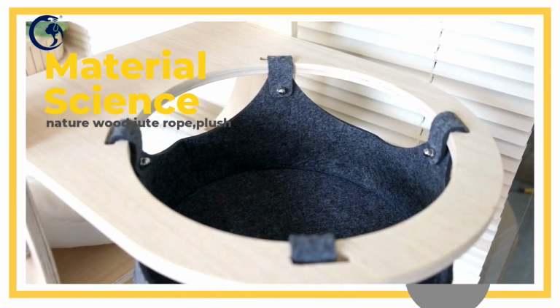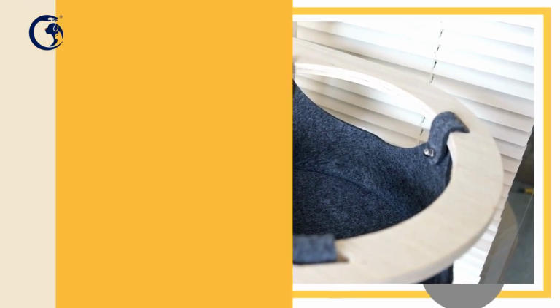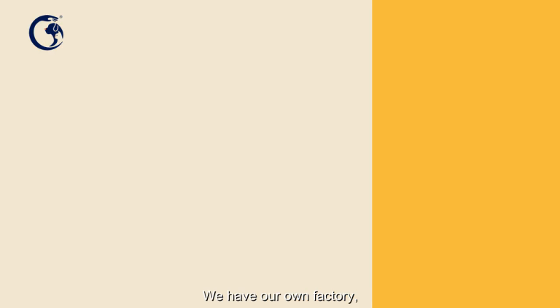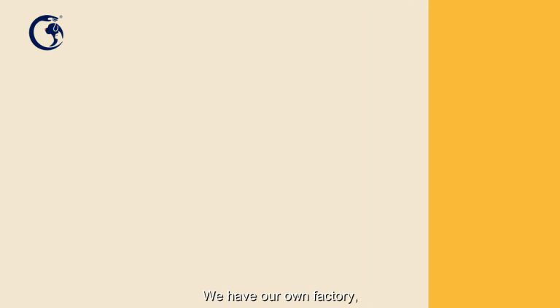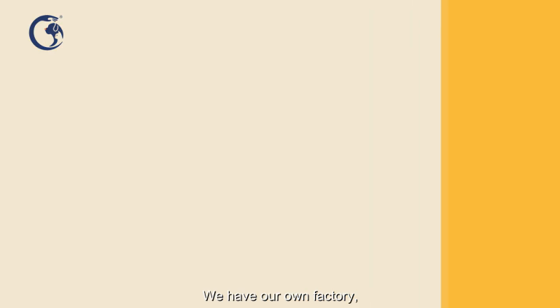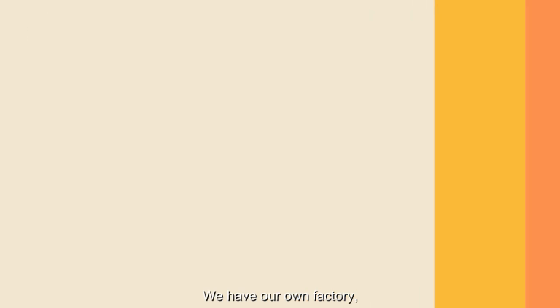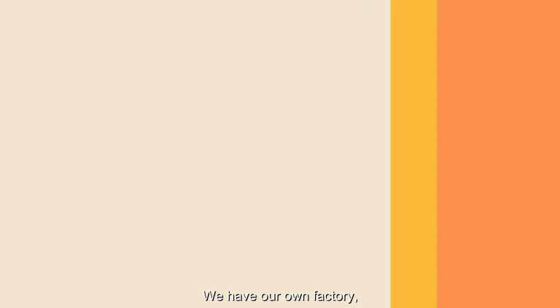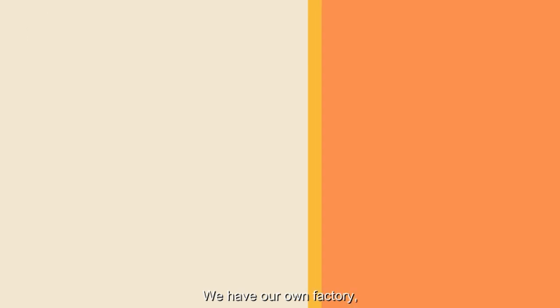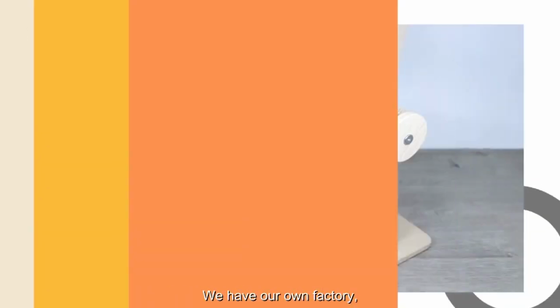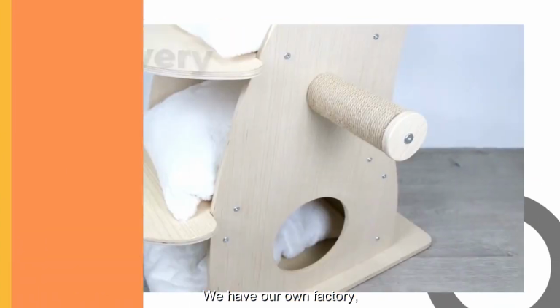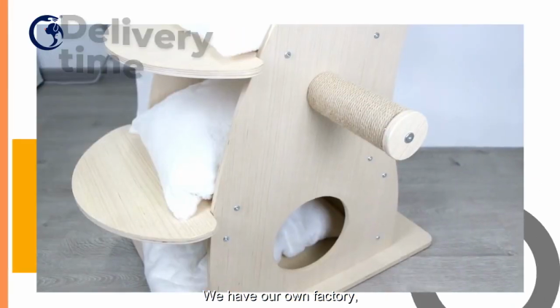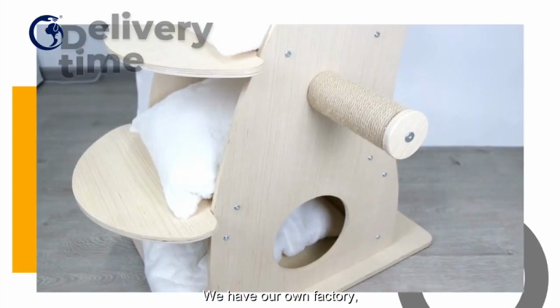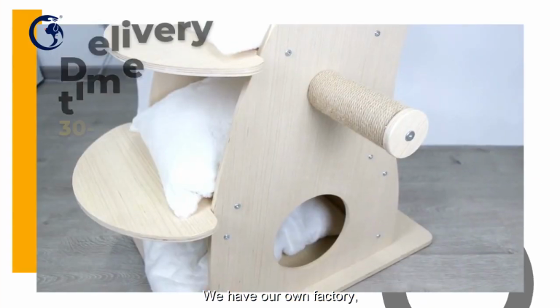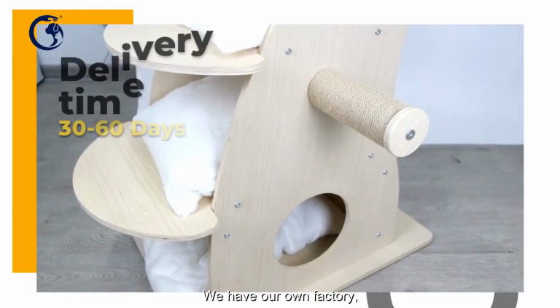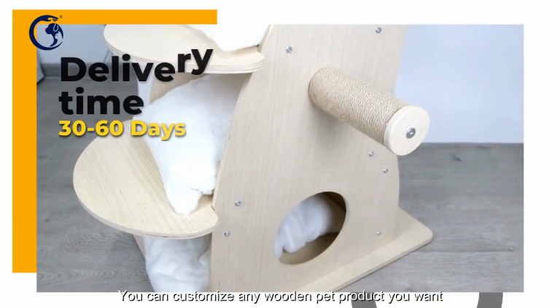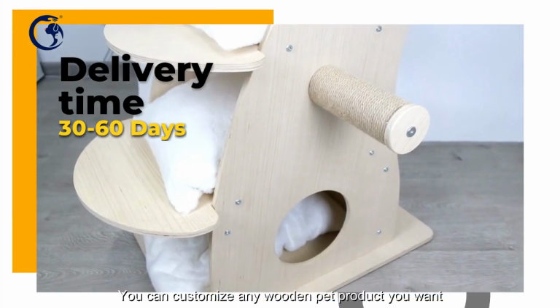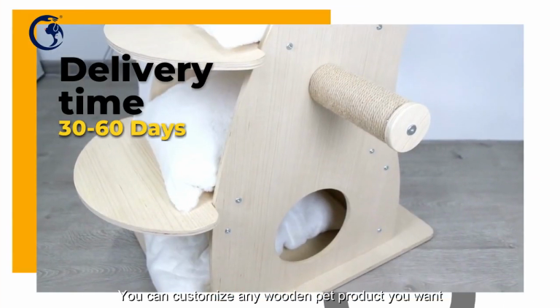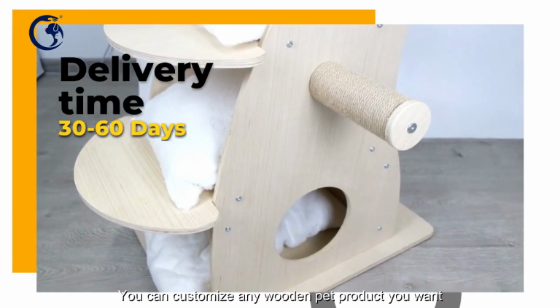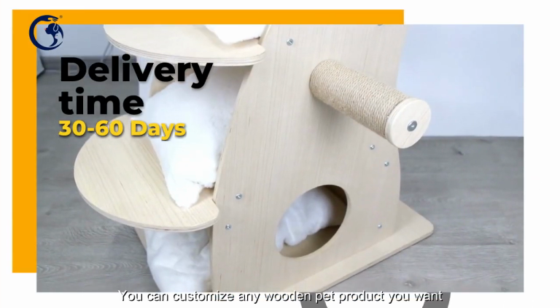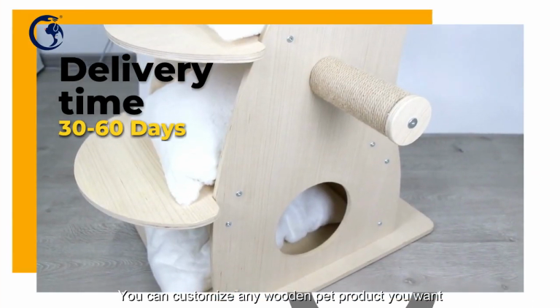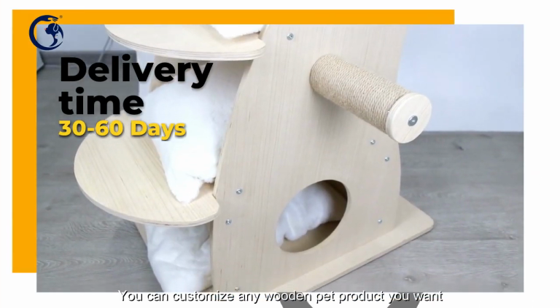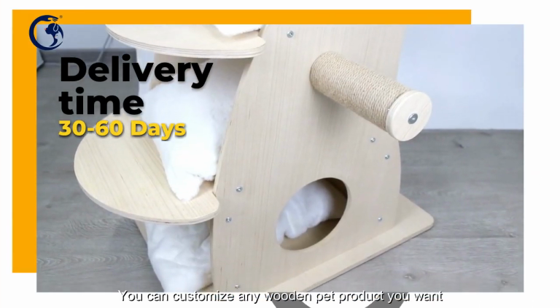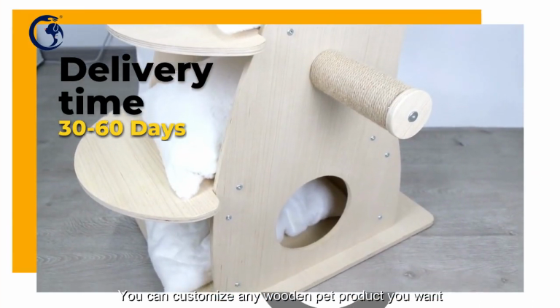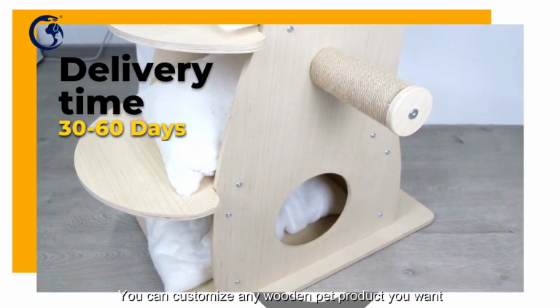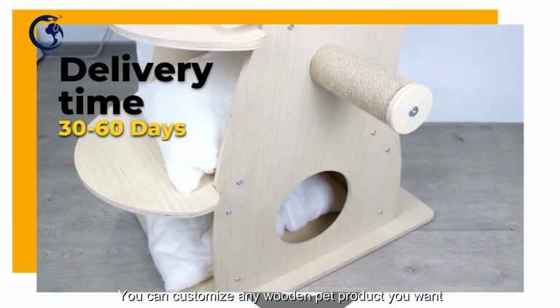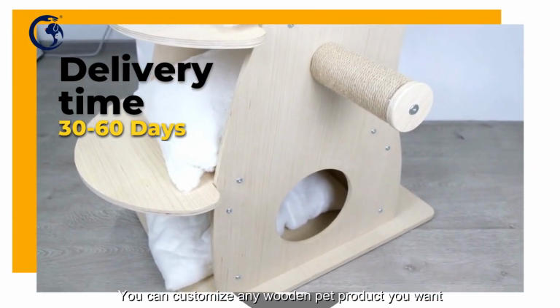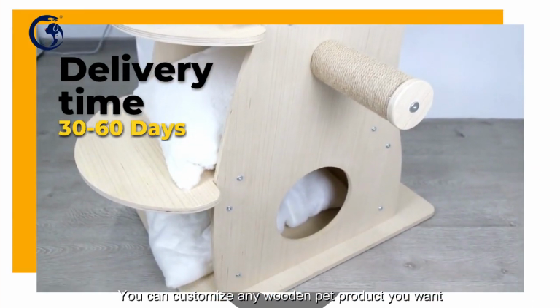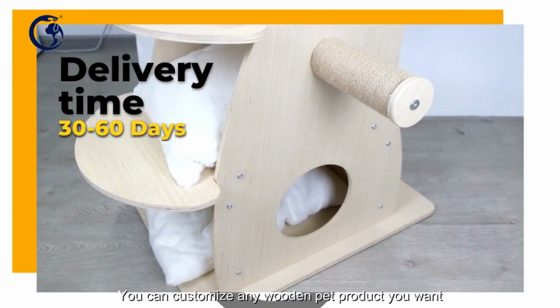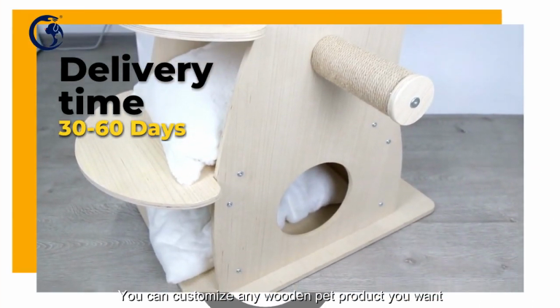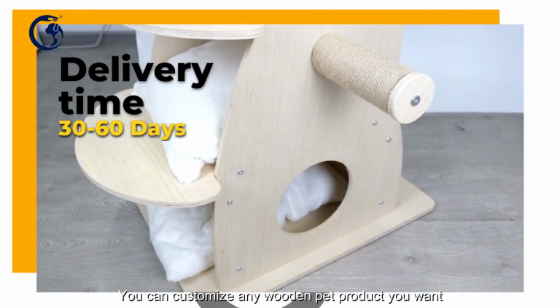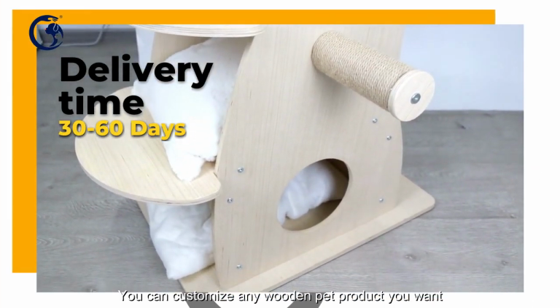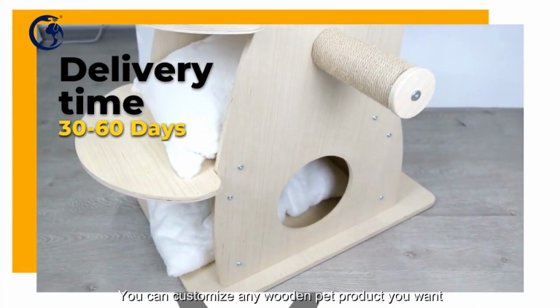We have our own factory. You can customize any wooden pet product you want.